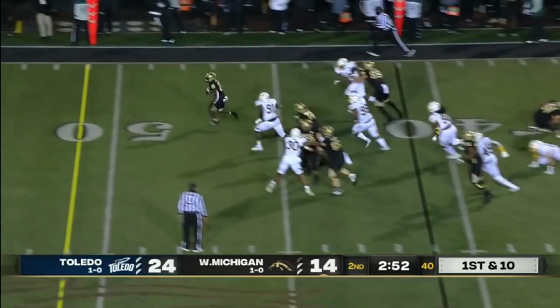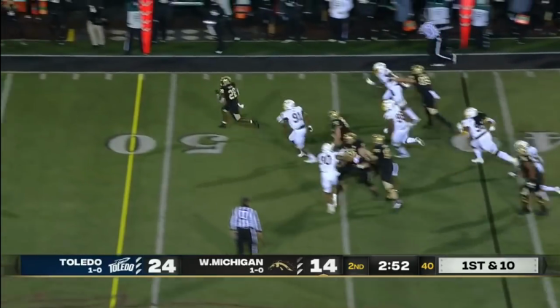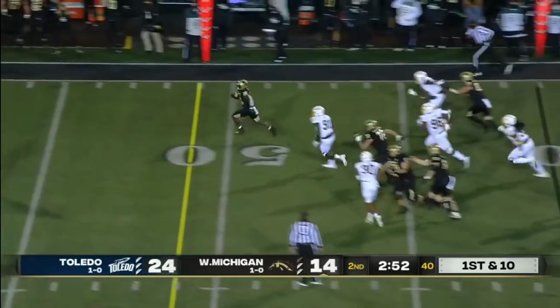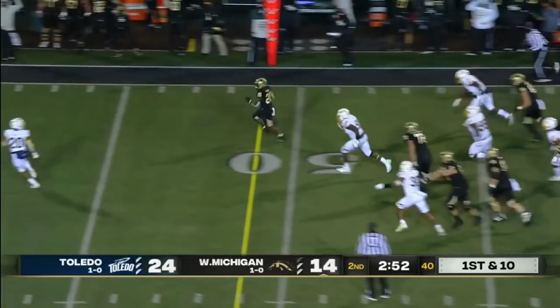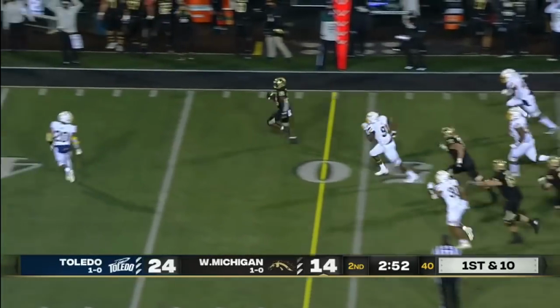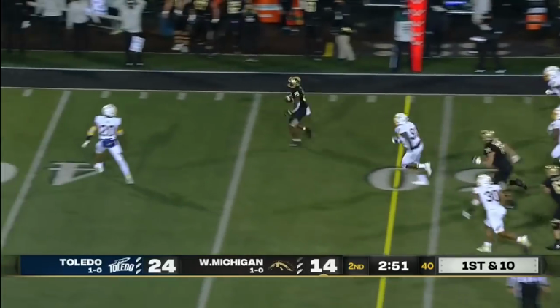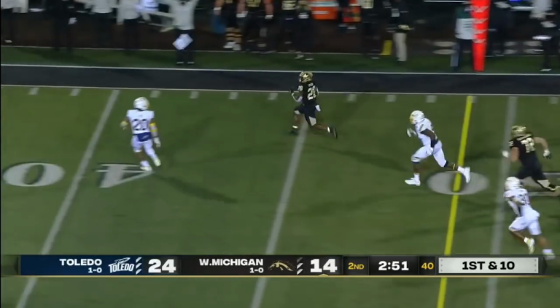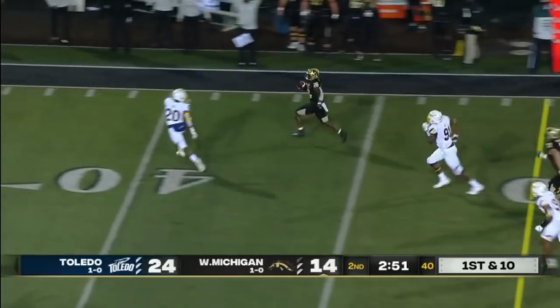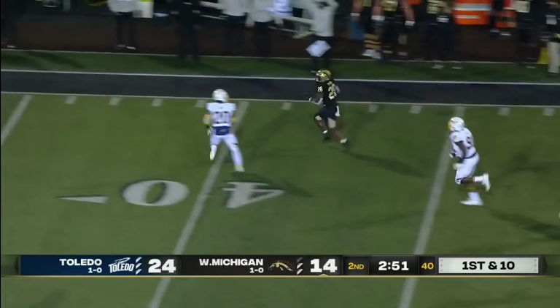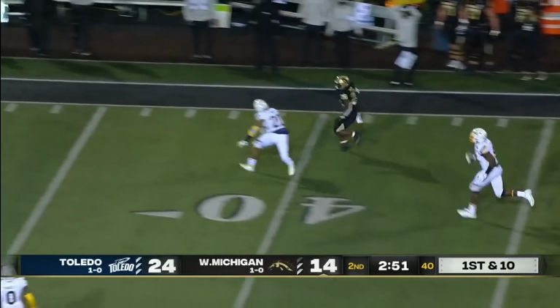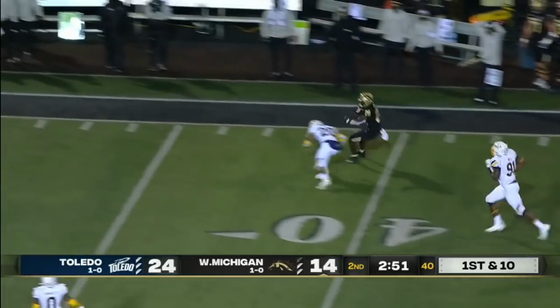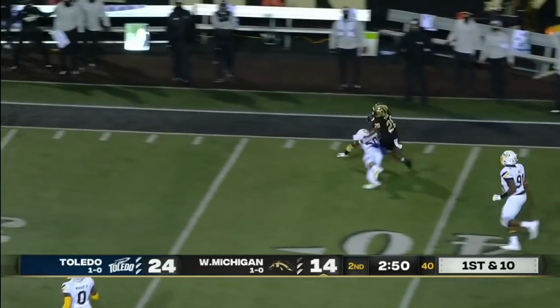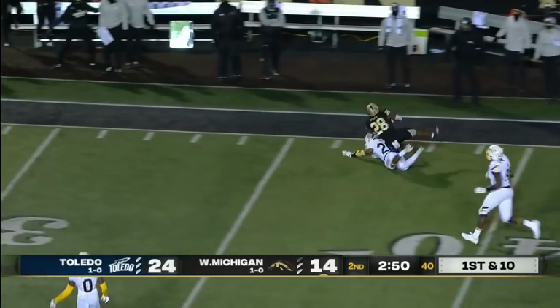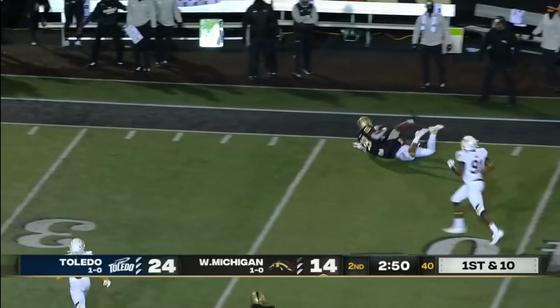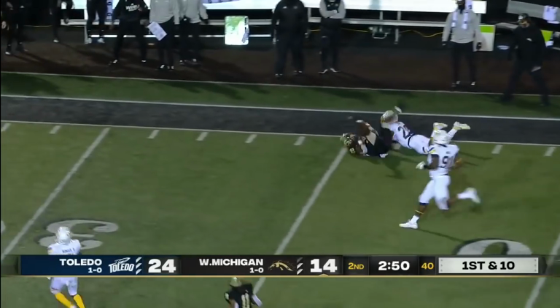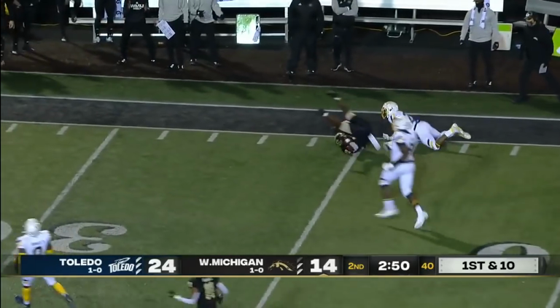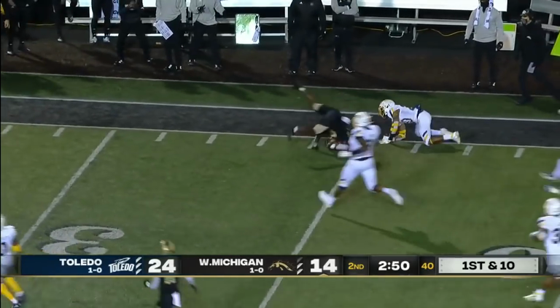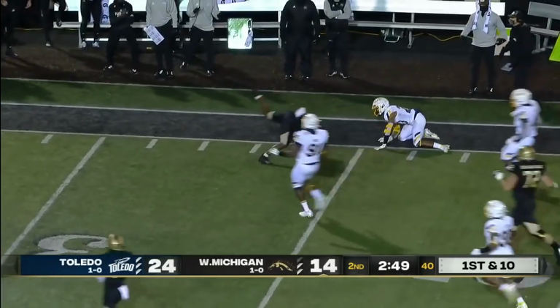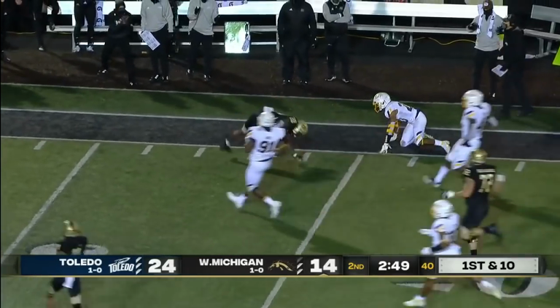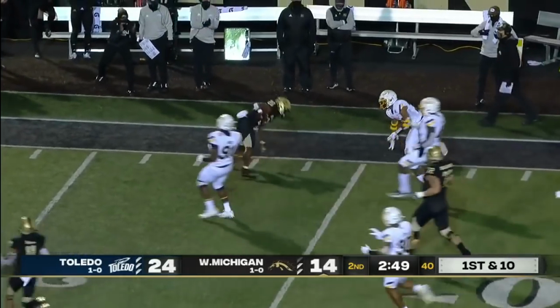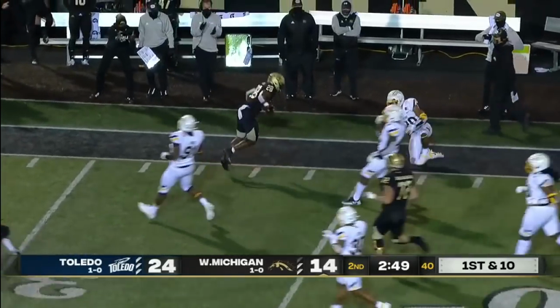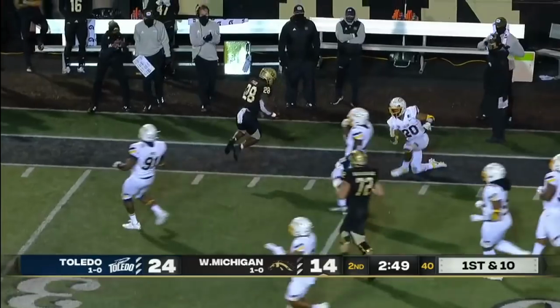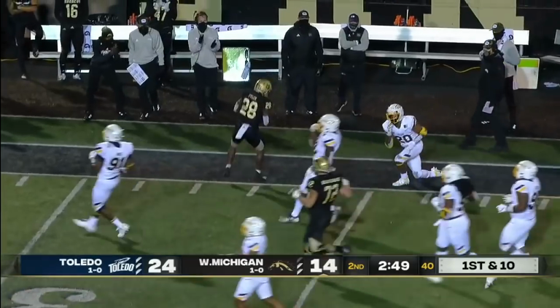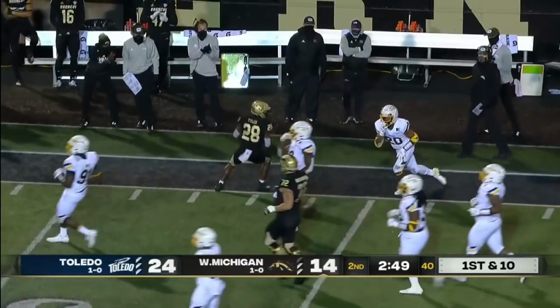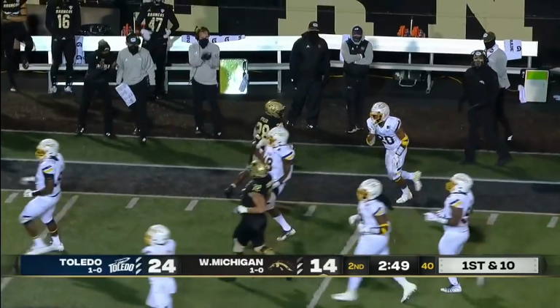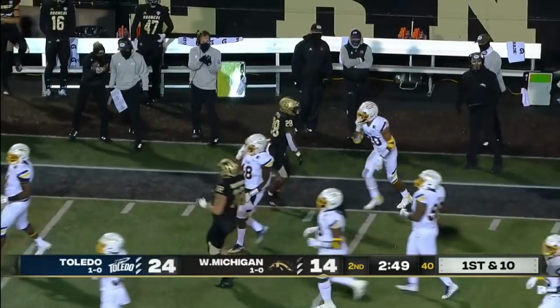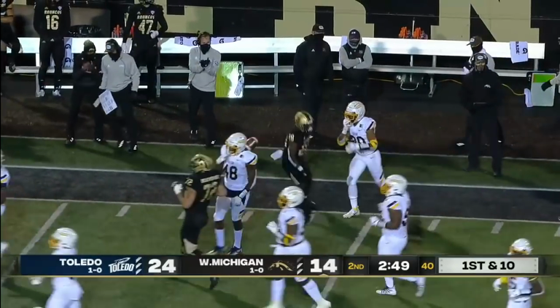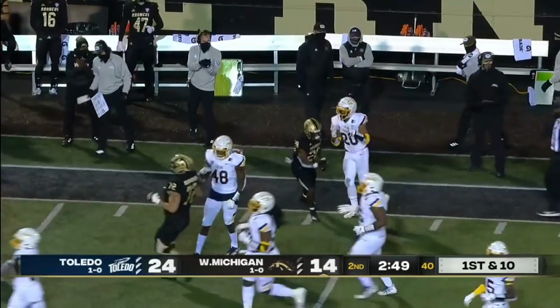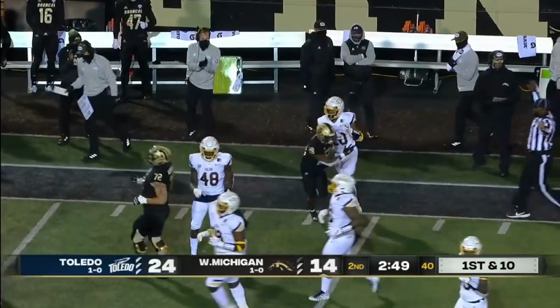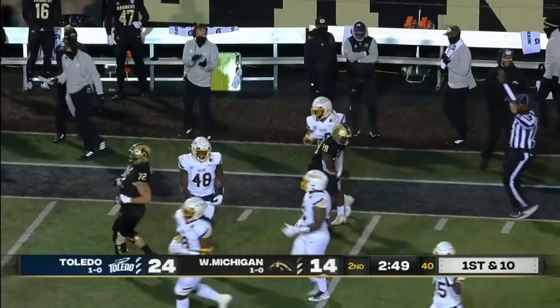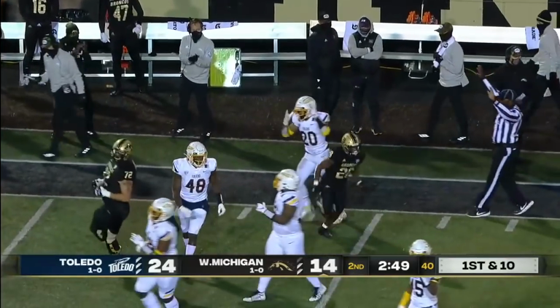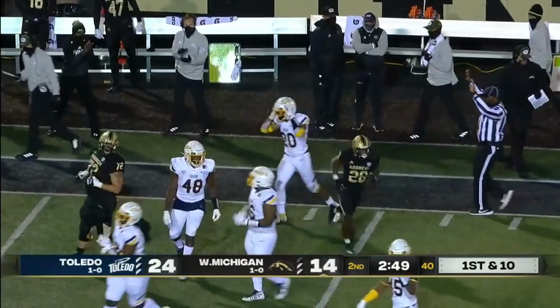Tyler breaks free and is tripped up by Saeed Holt.